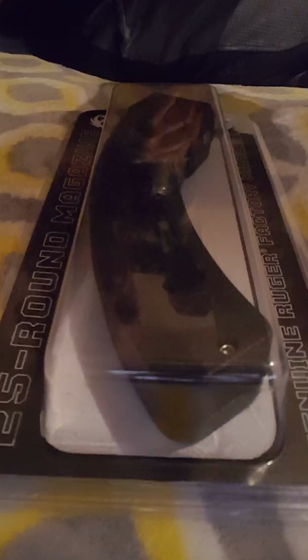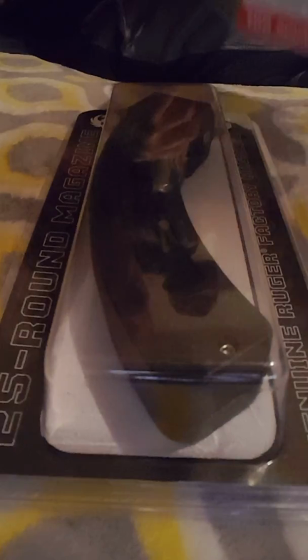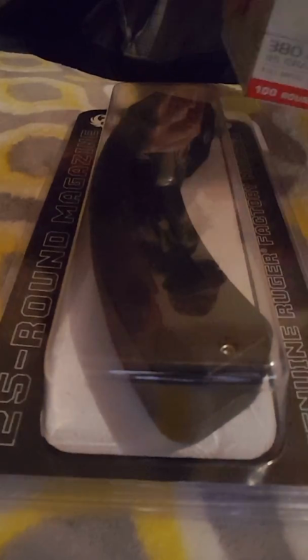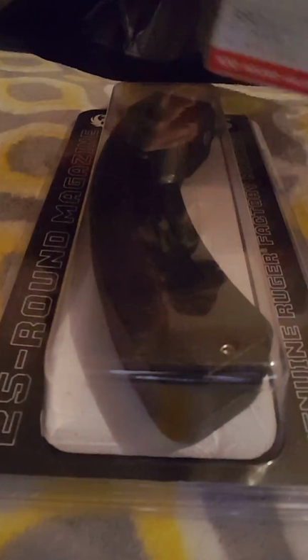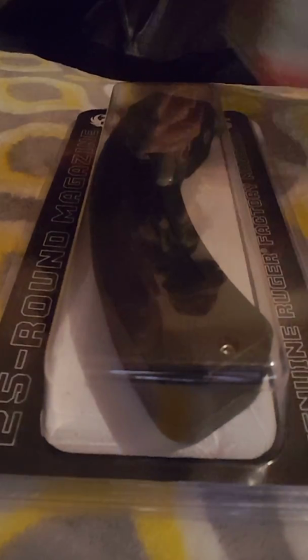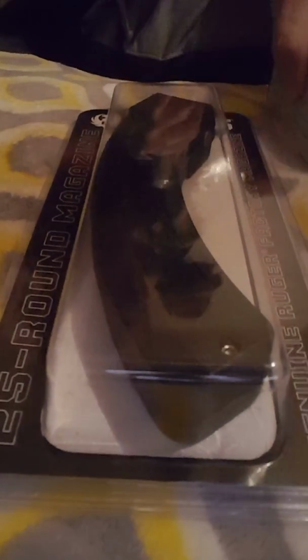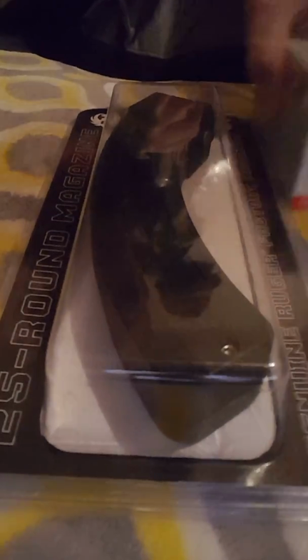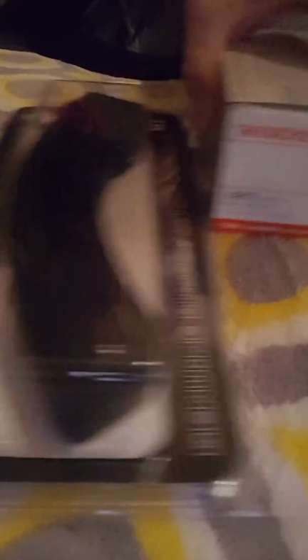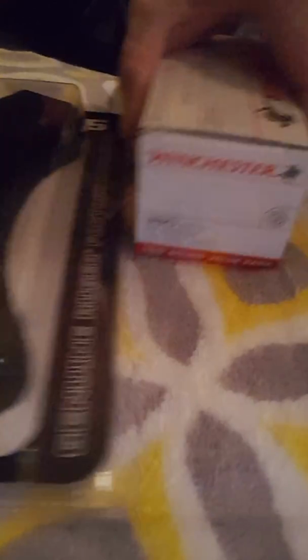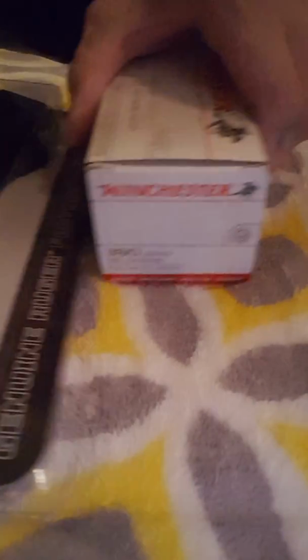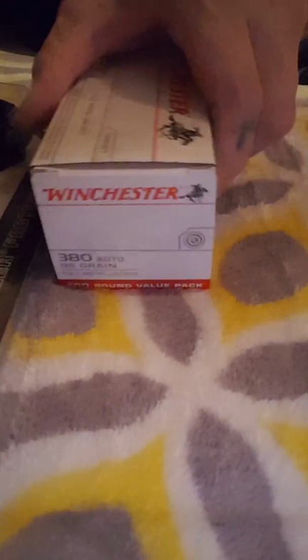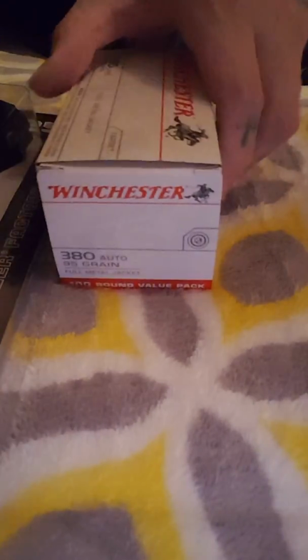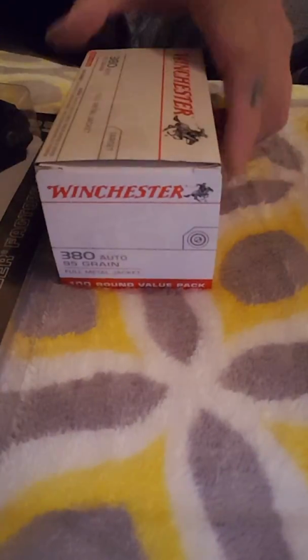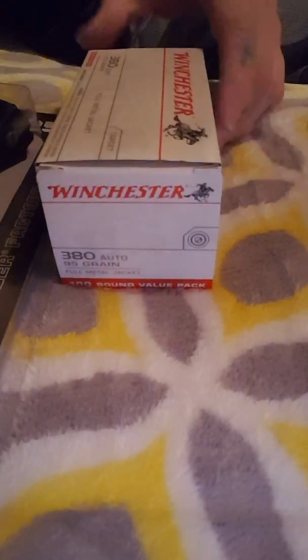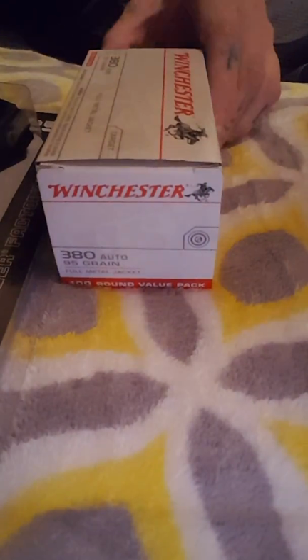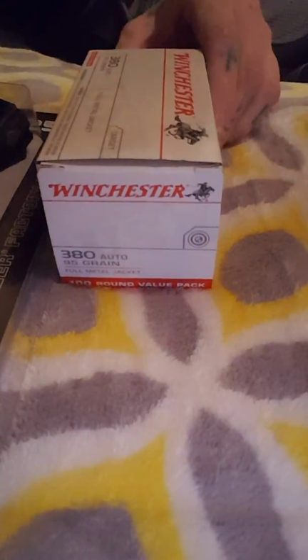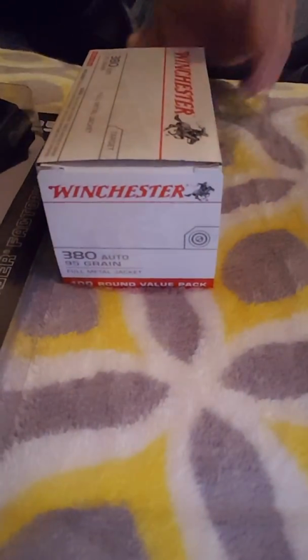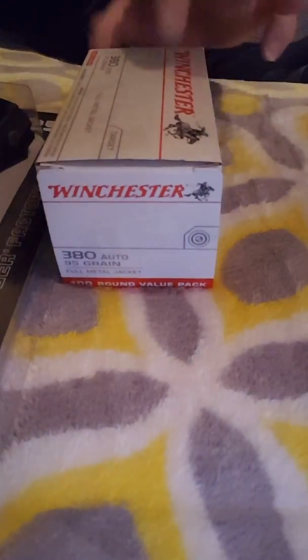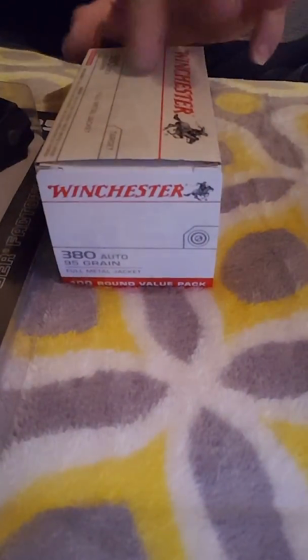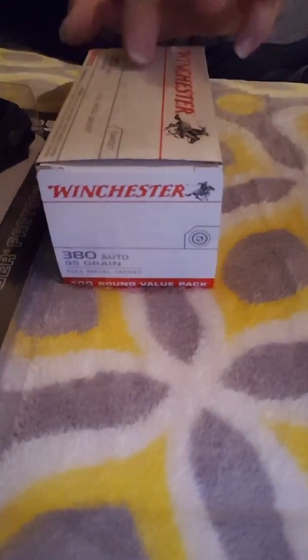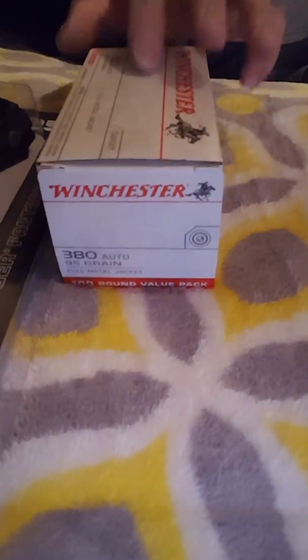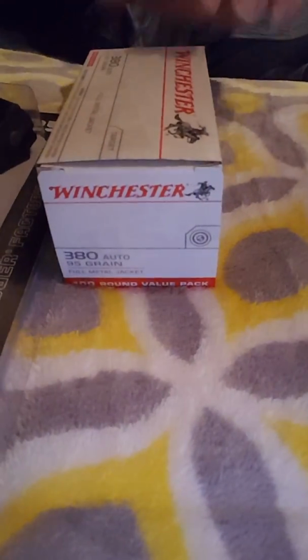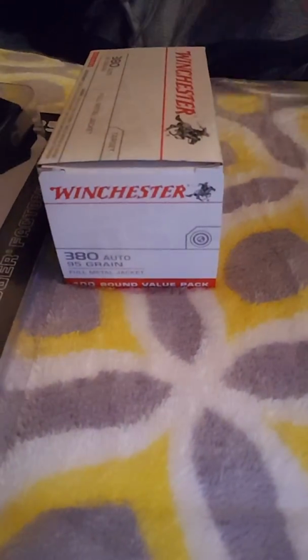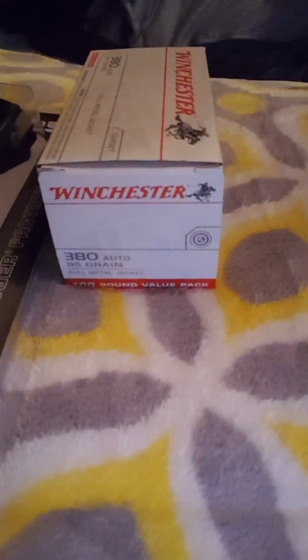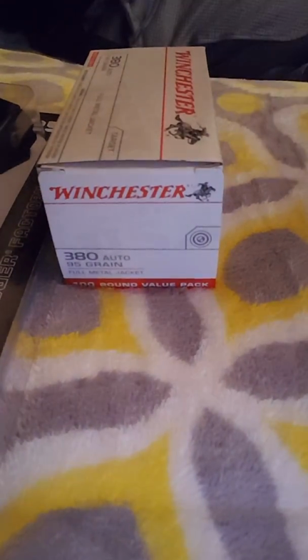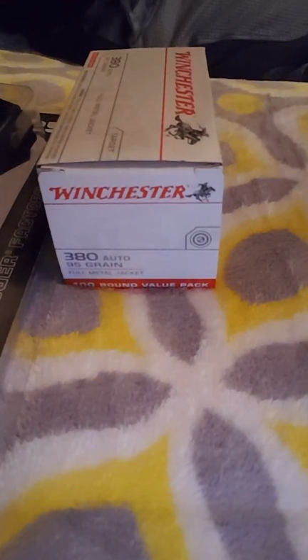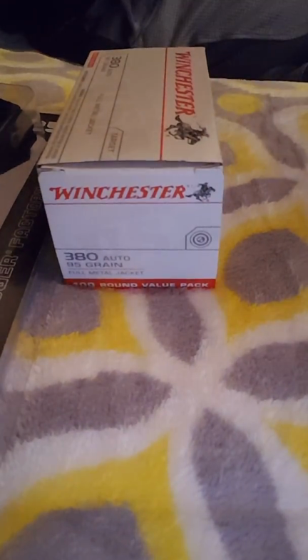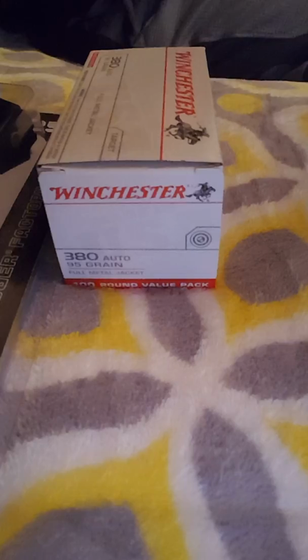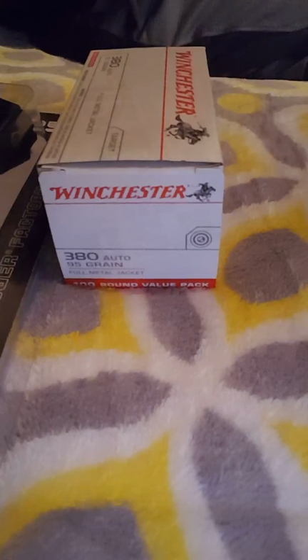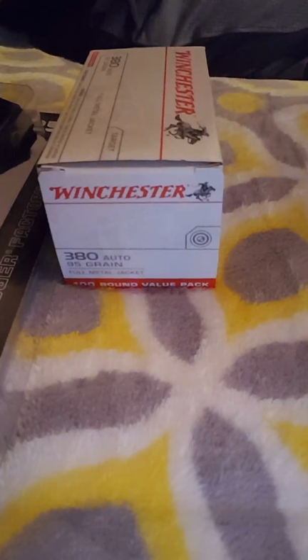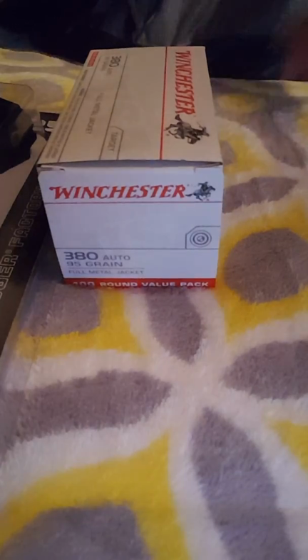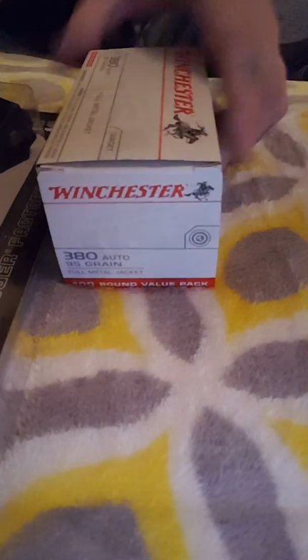Also got some 280 ammo — I didn't get it last time so I picked some up.